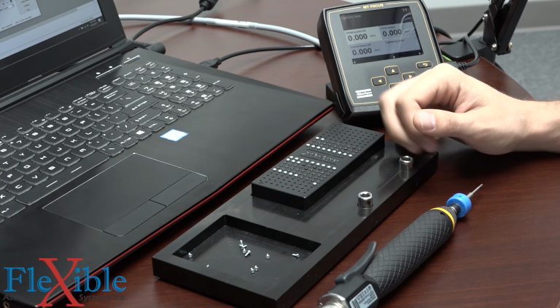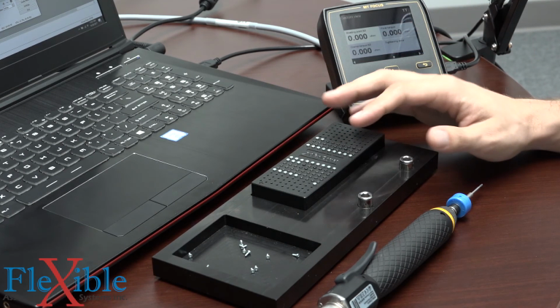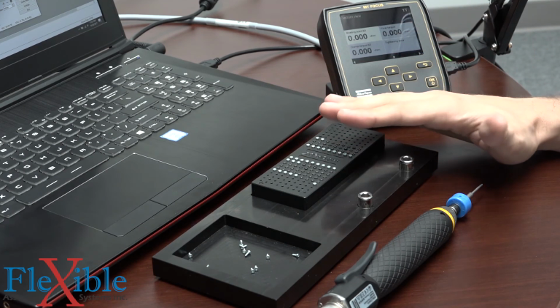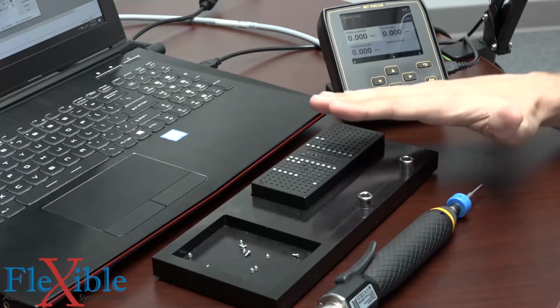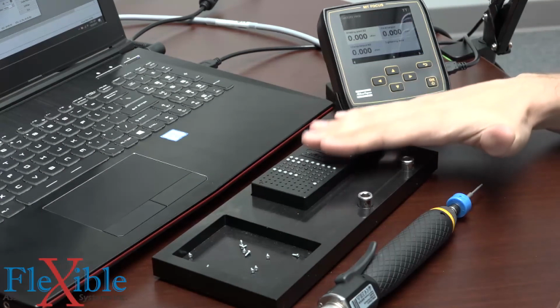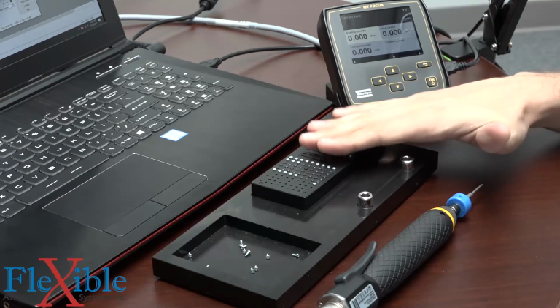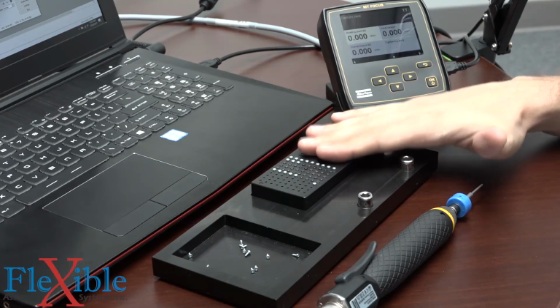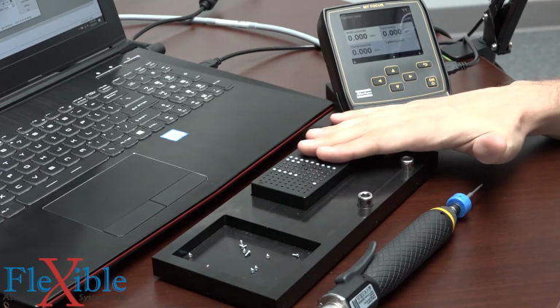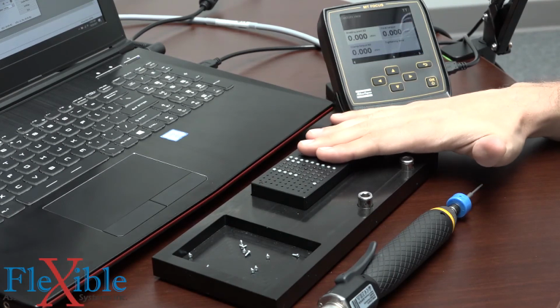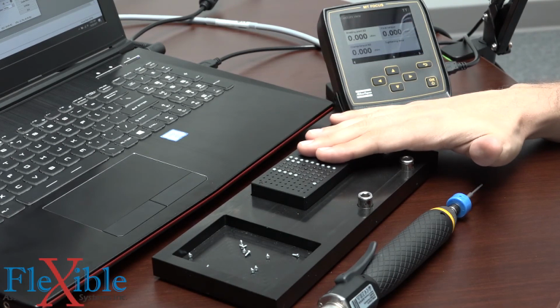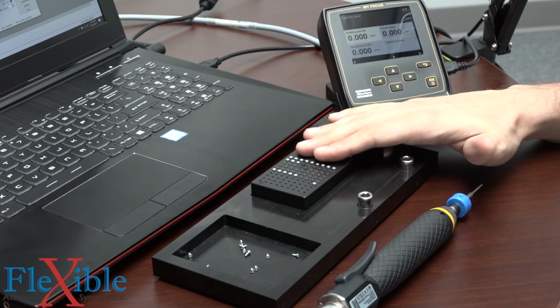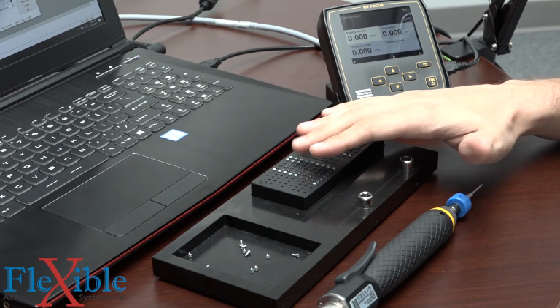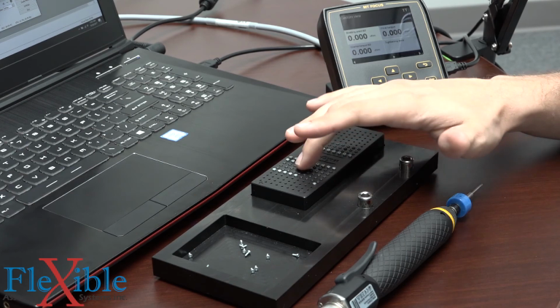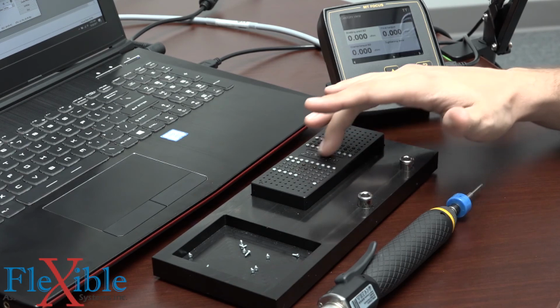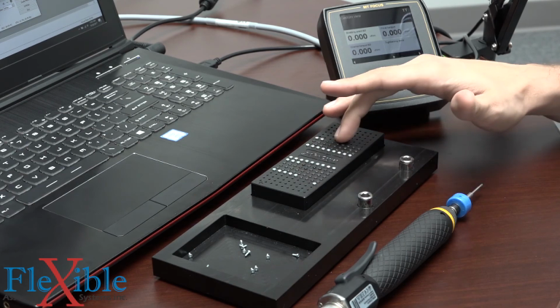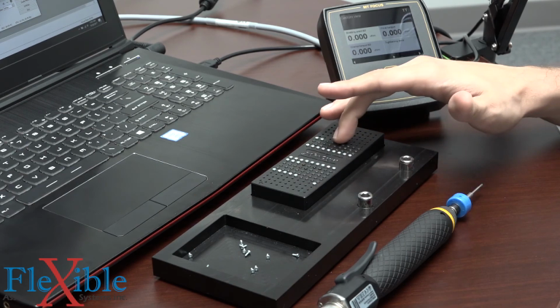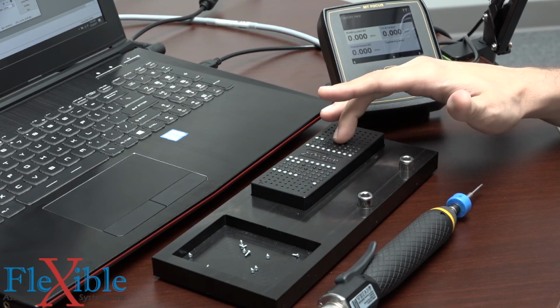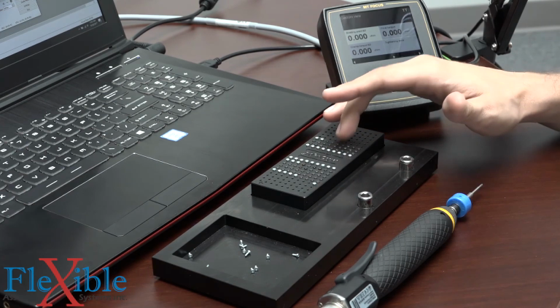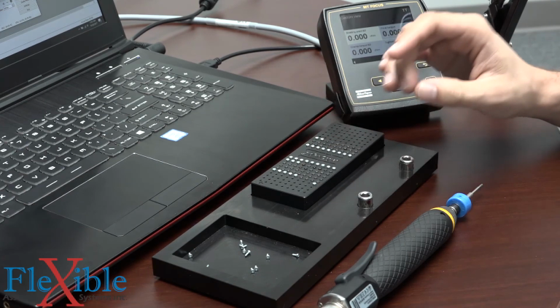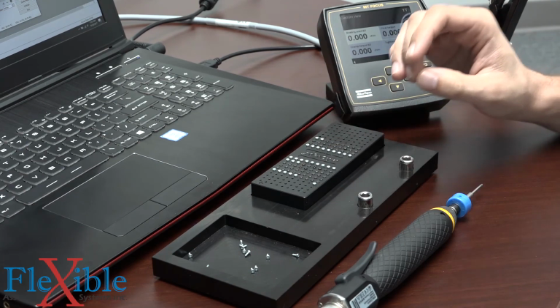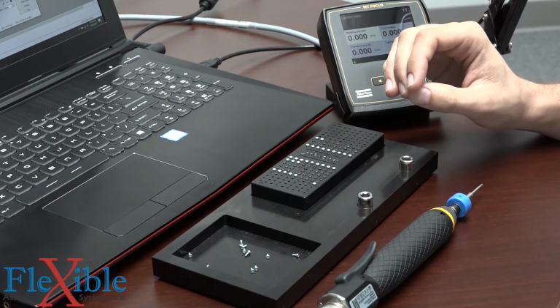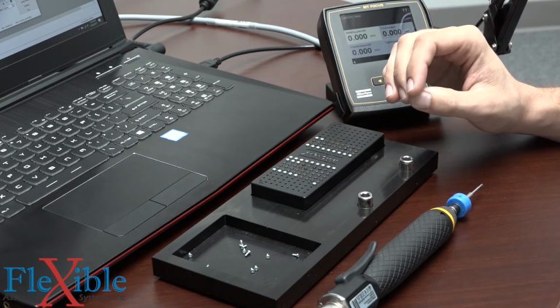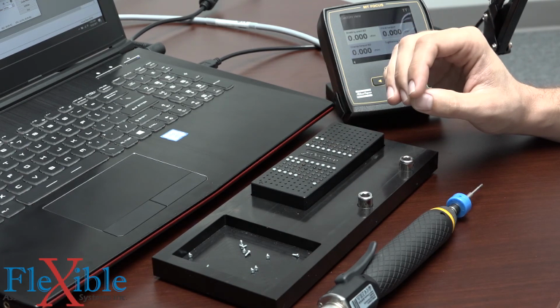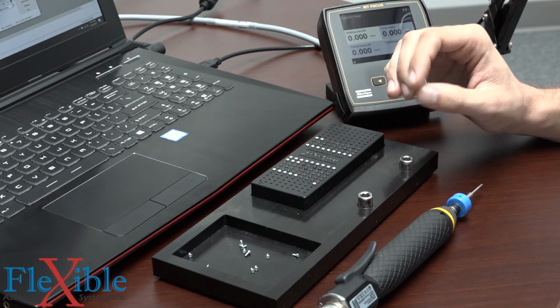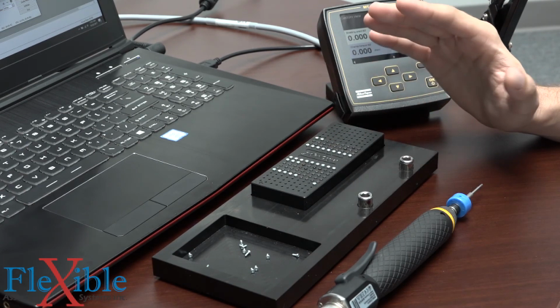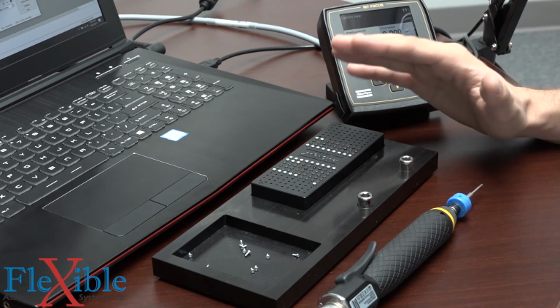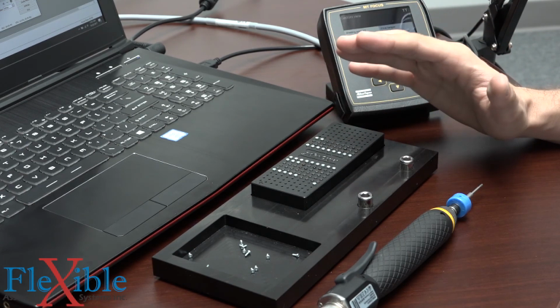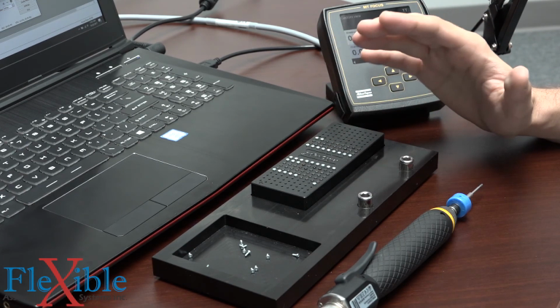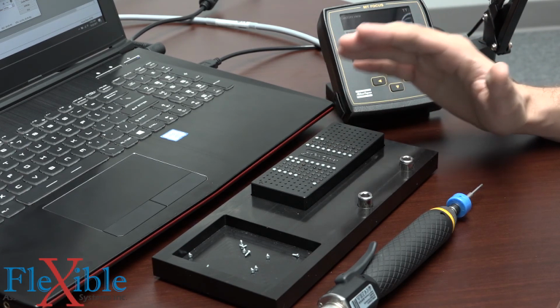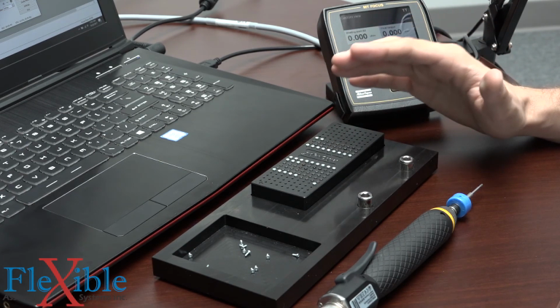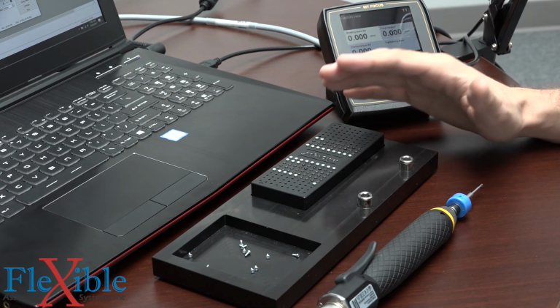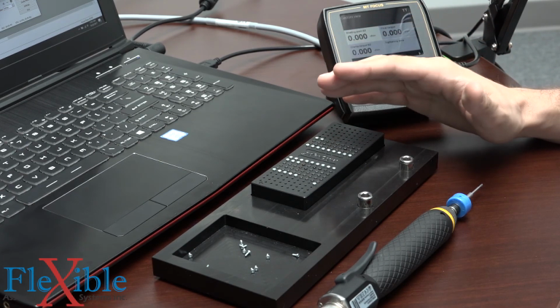It also ensures consistent clamp force across a series of tightenings, giving you the confidence that your assemblies will stay assembled.